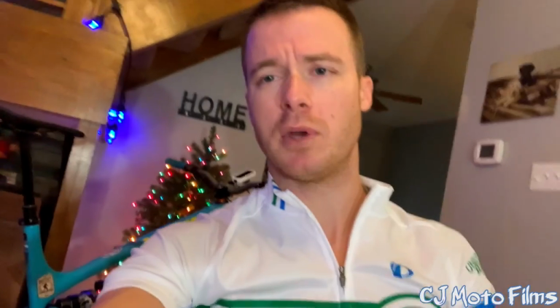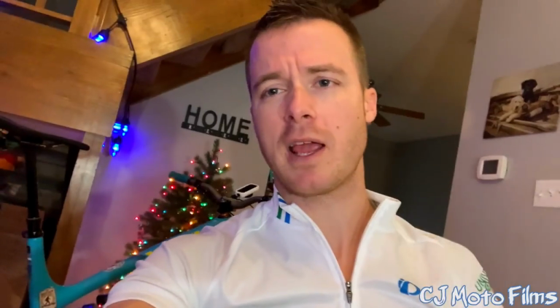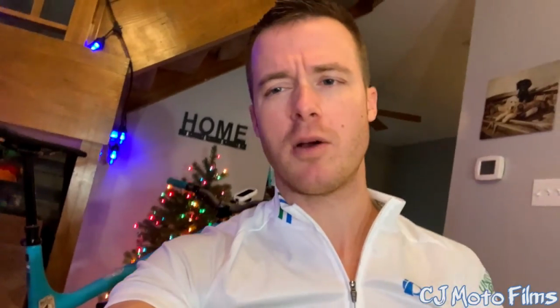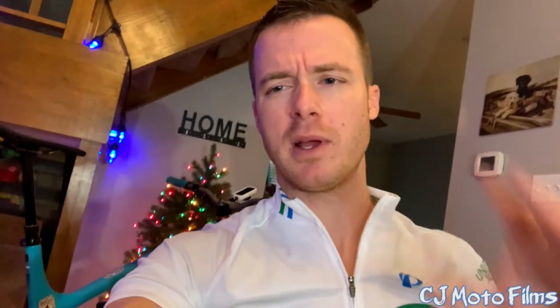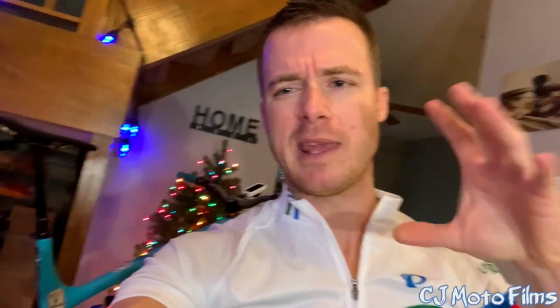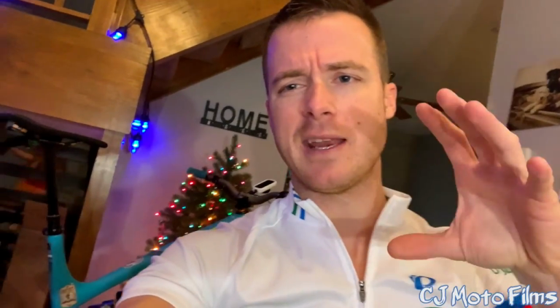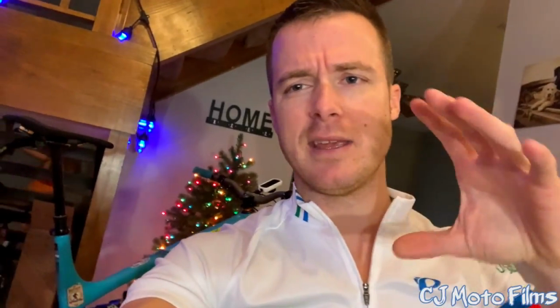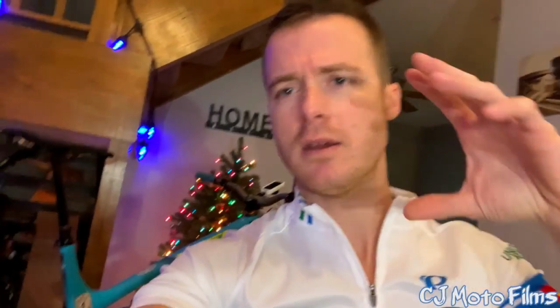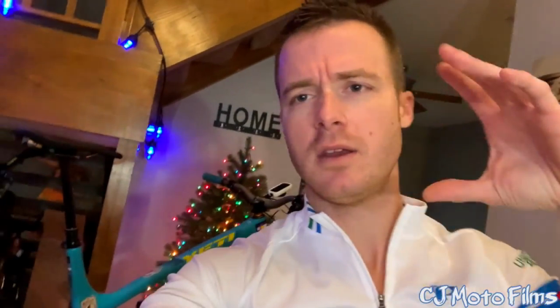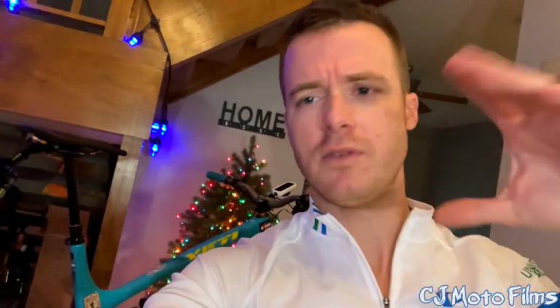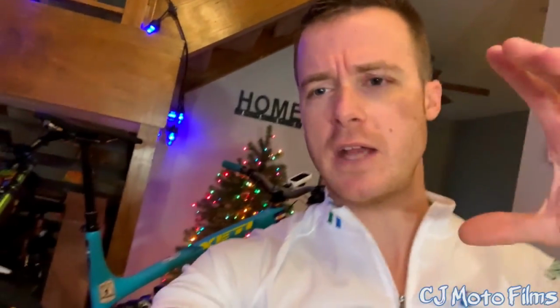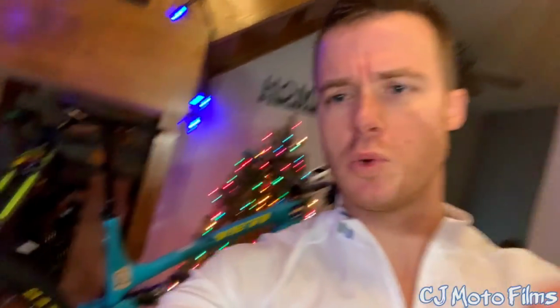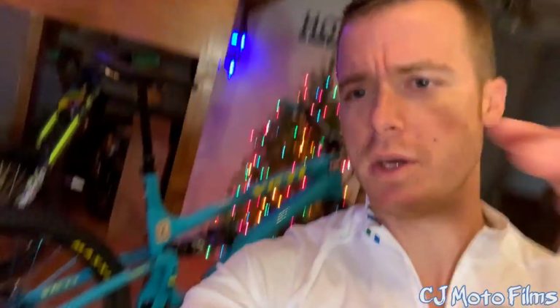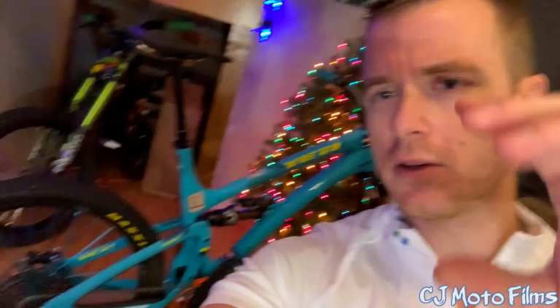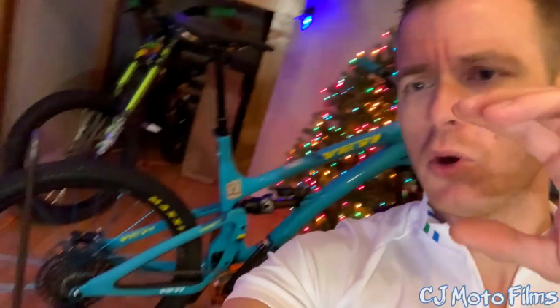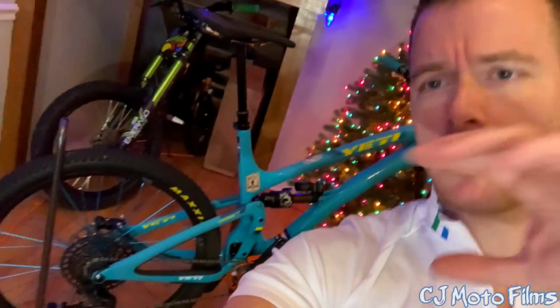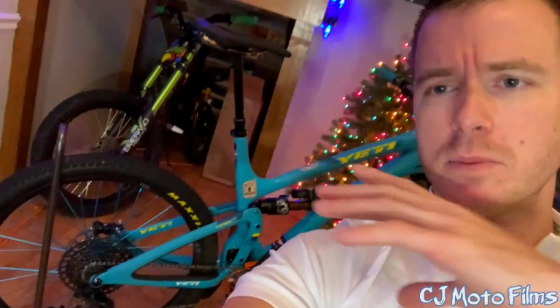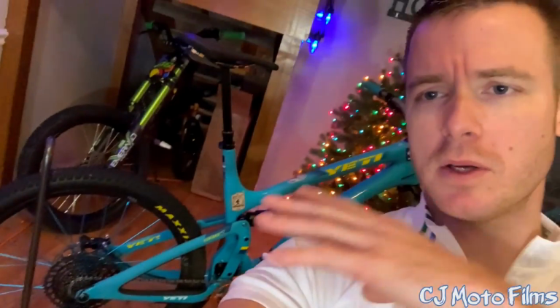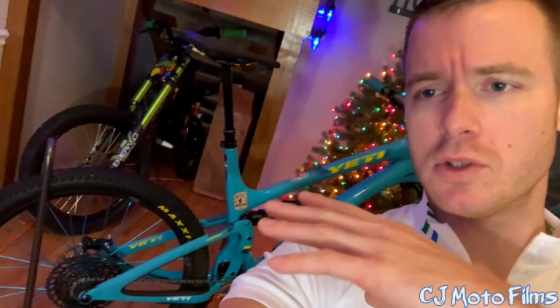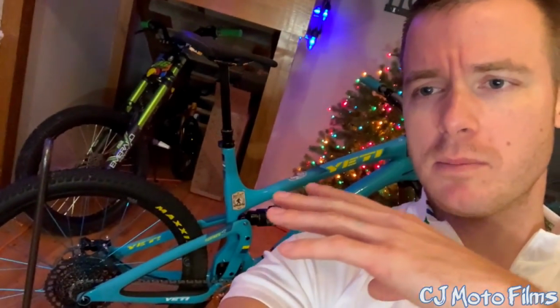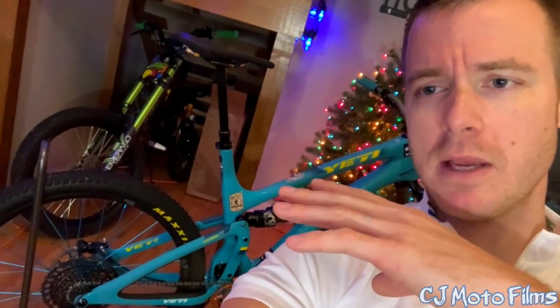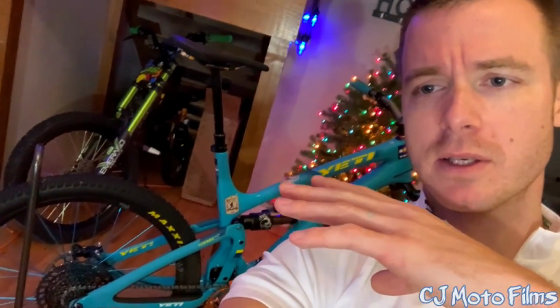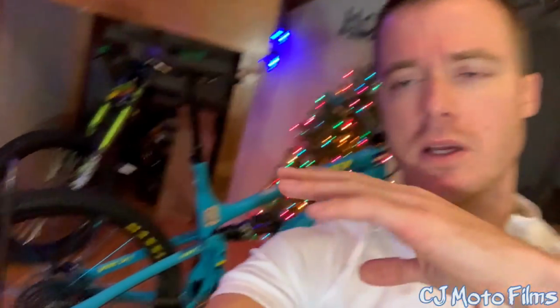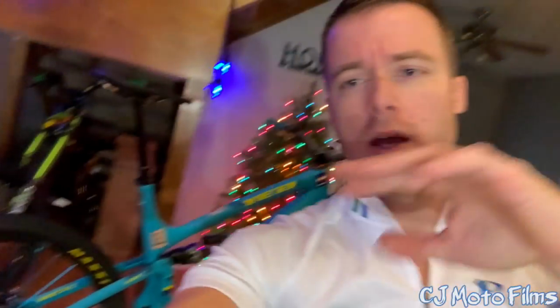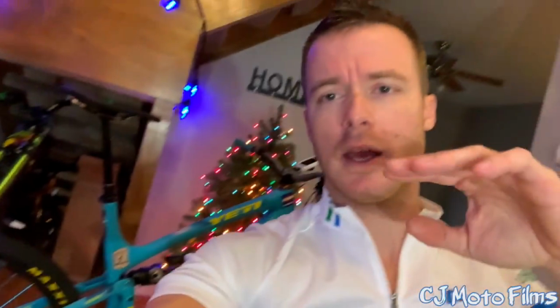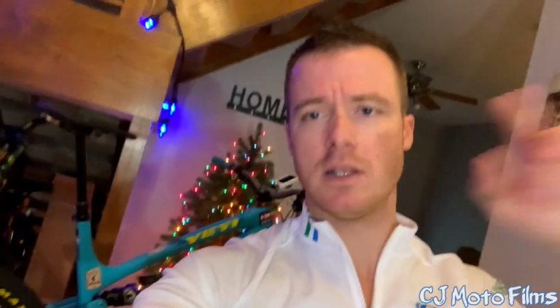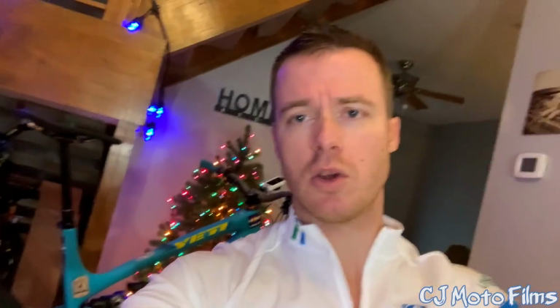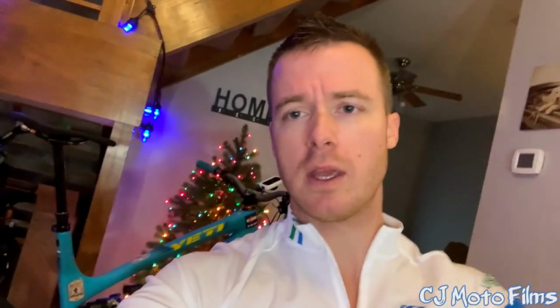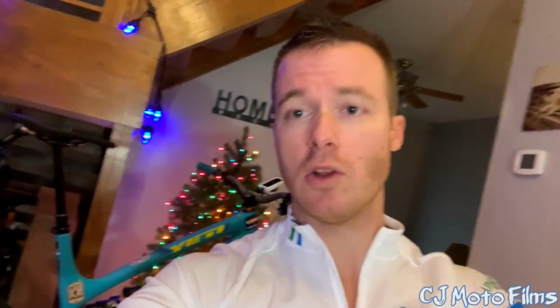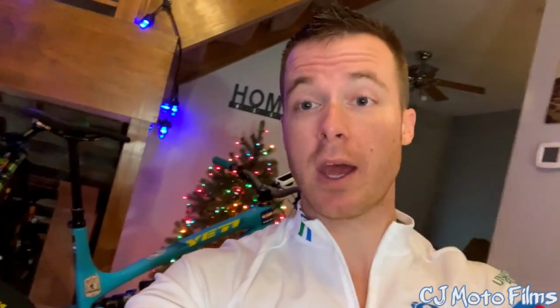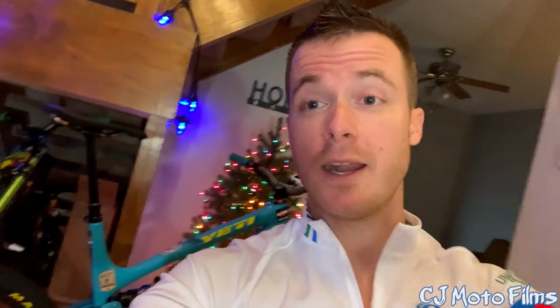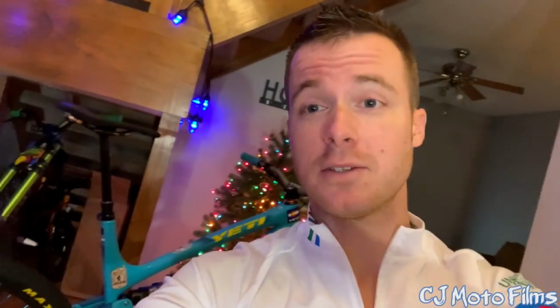Anyhow, I'm like Yeti infatuated at the moment. These bikes are just amazing. Let's go take a look at it outside.